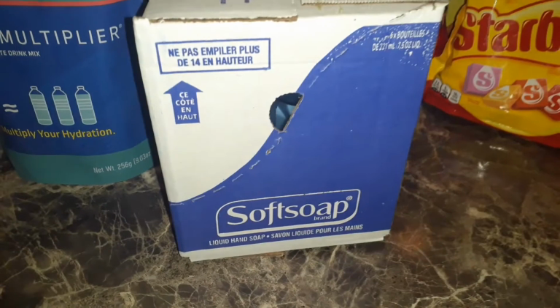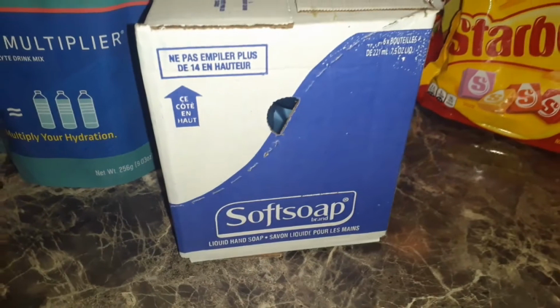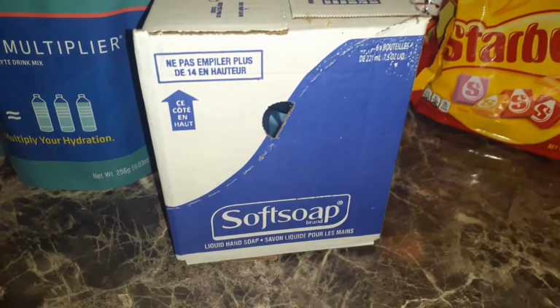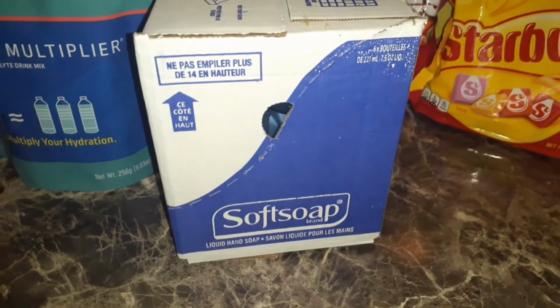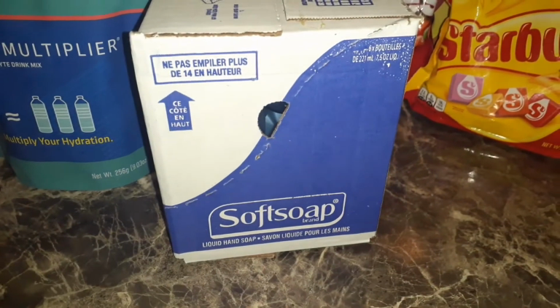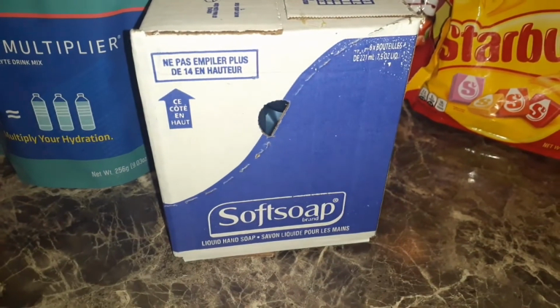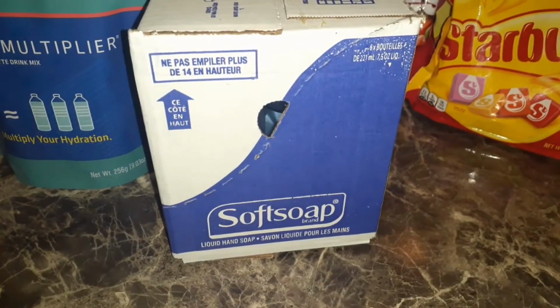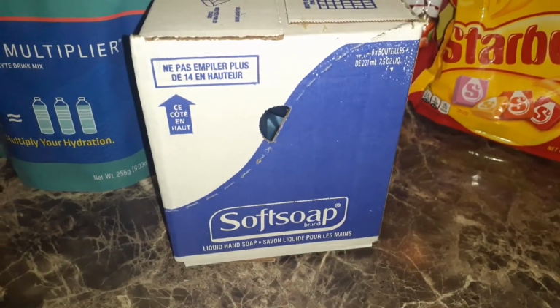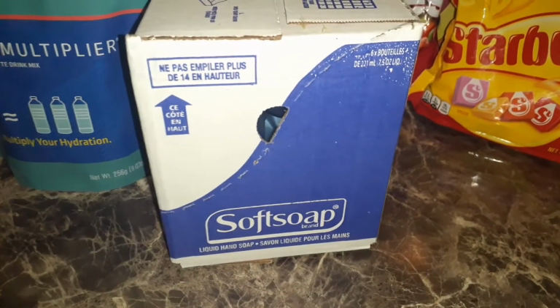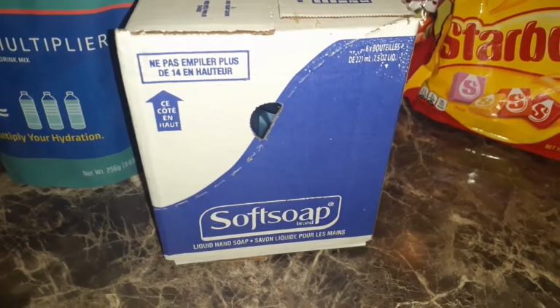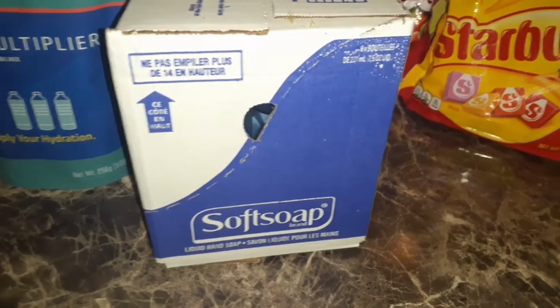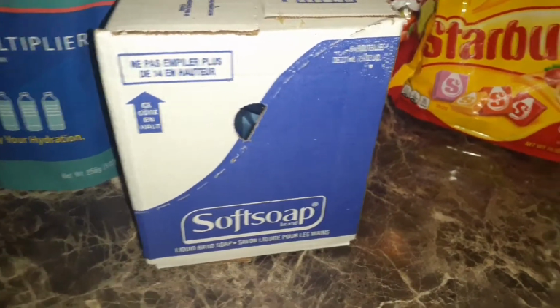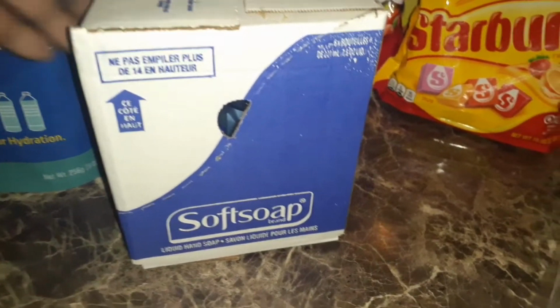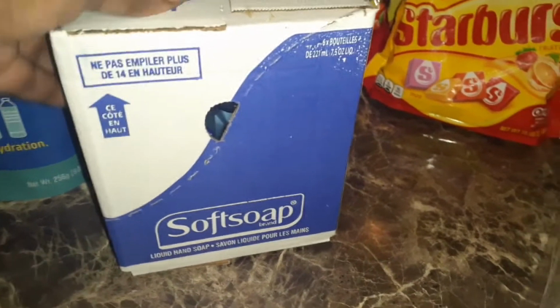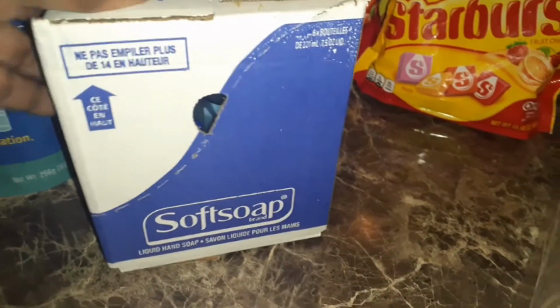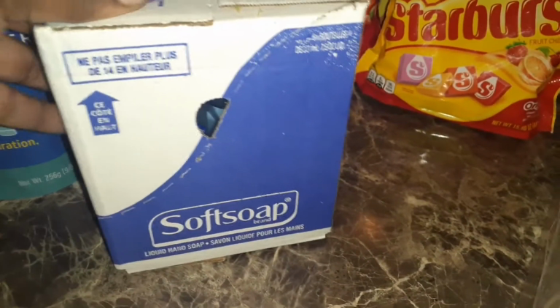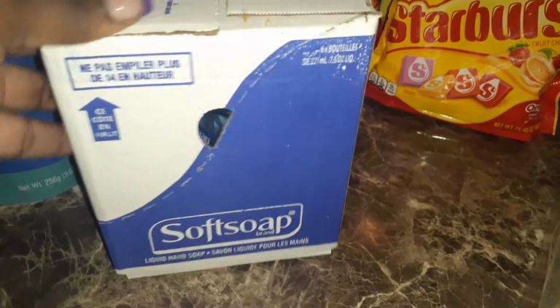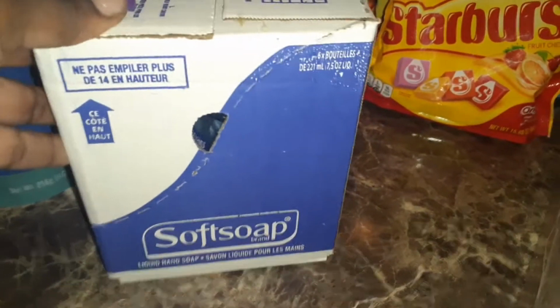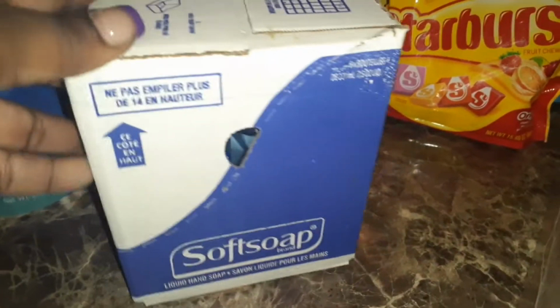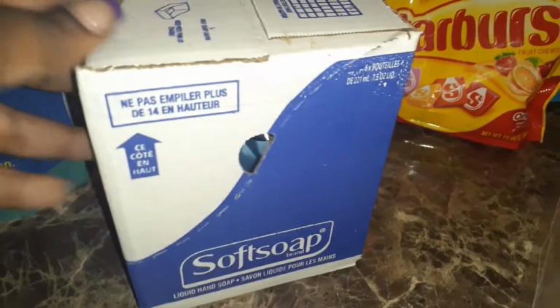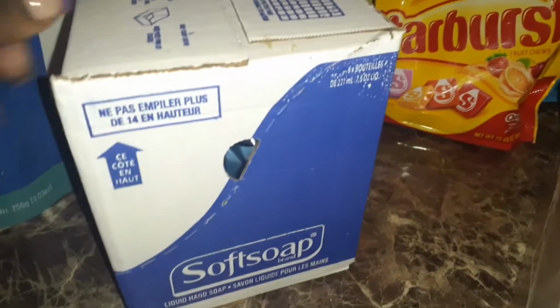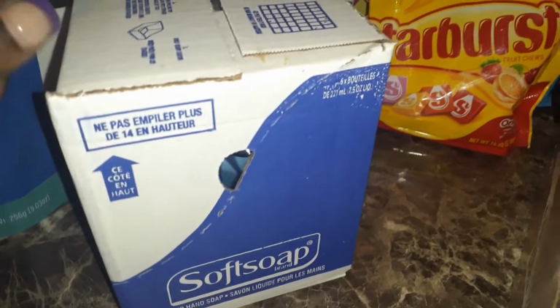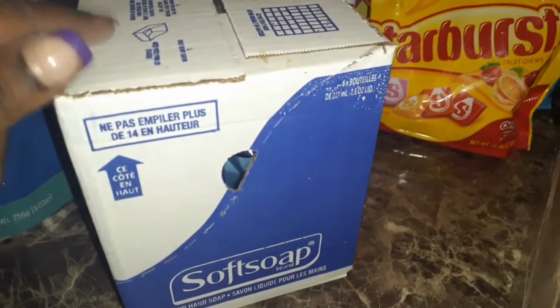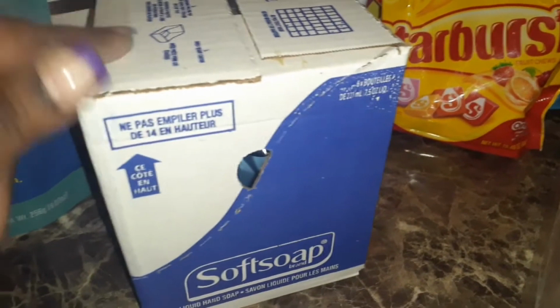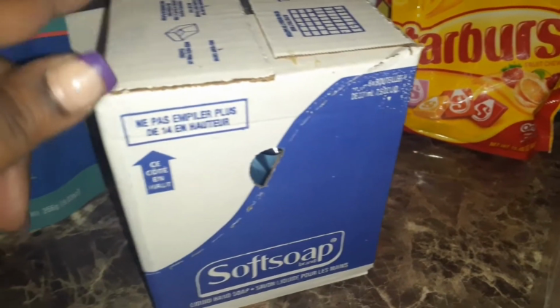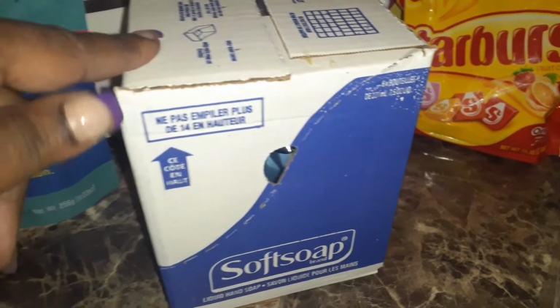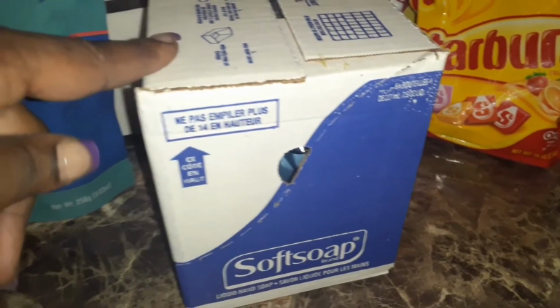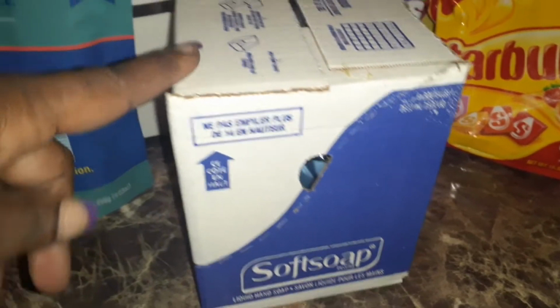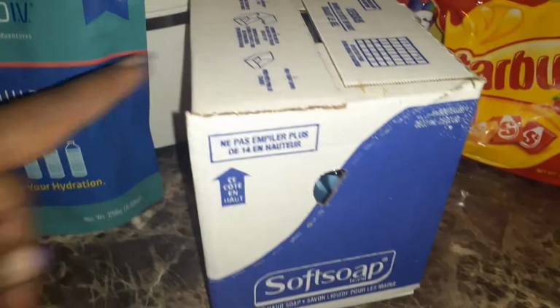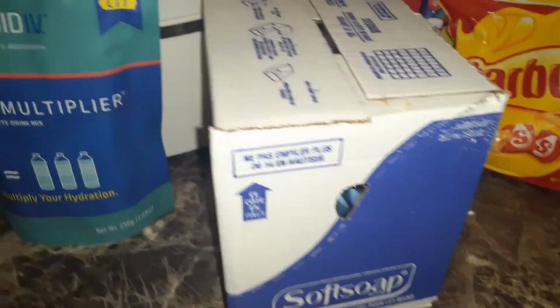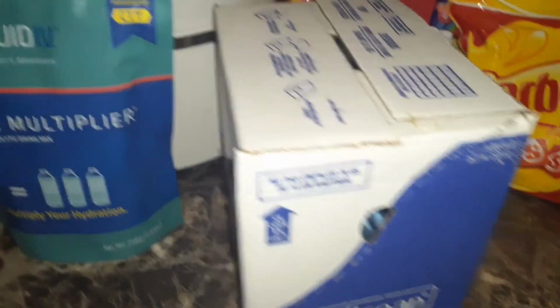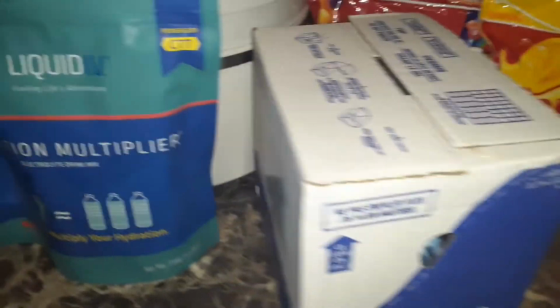Hand soap — six small pumped hand soaps in there.